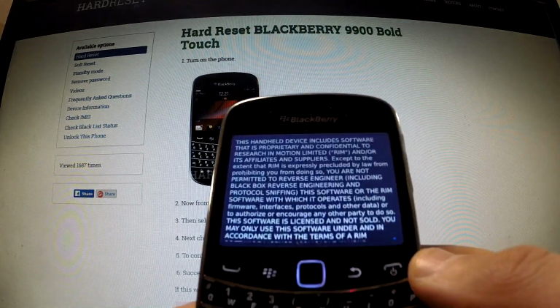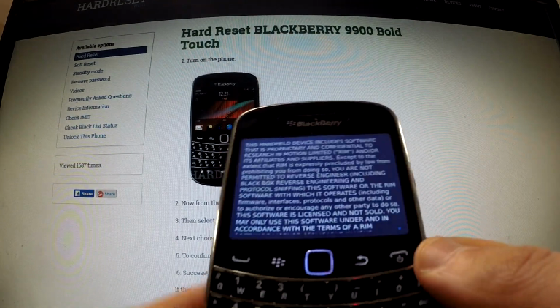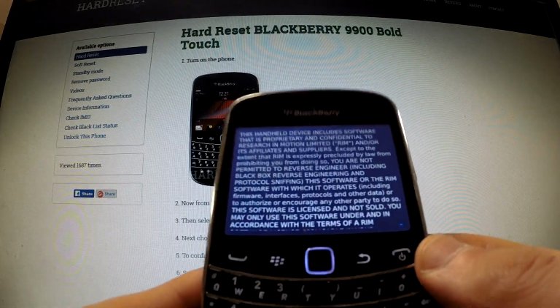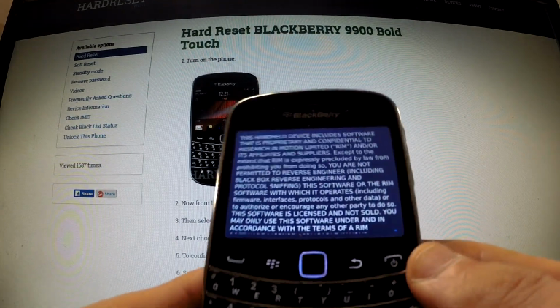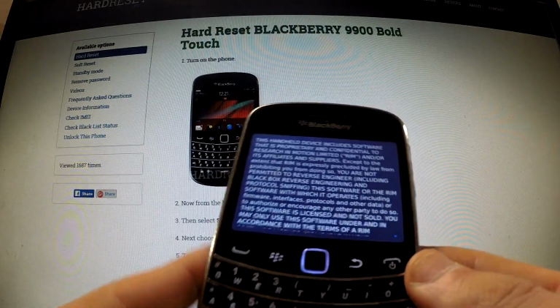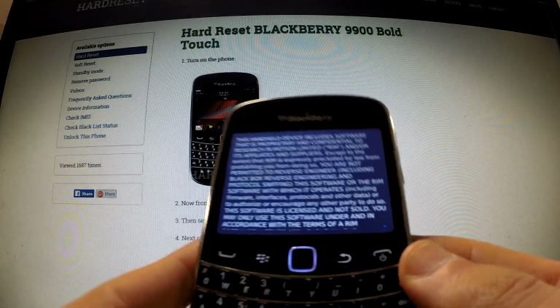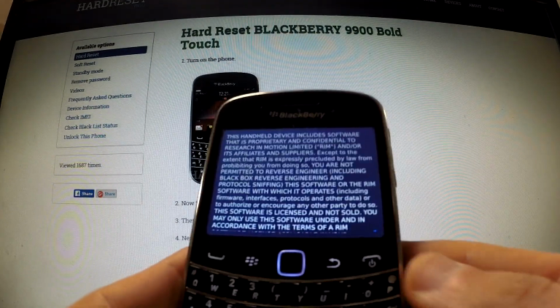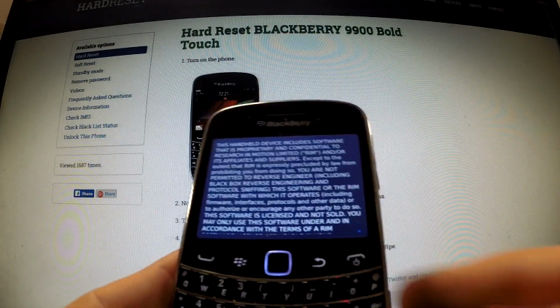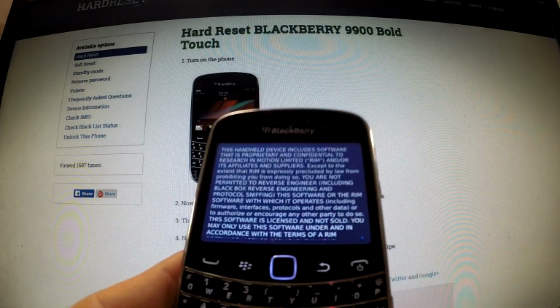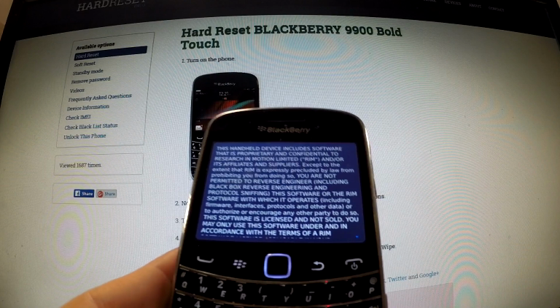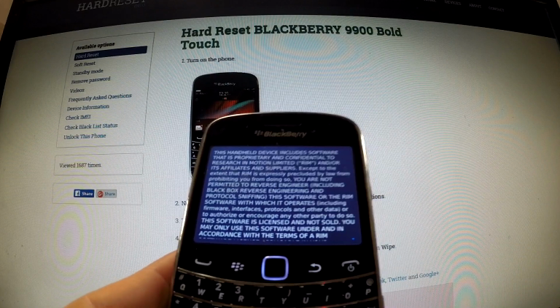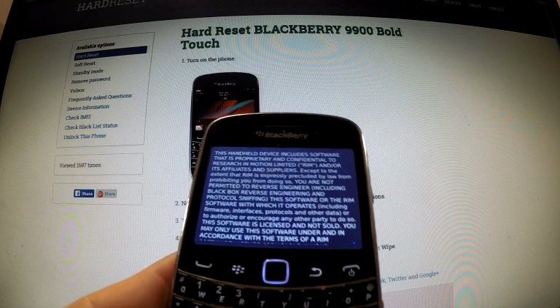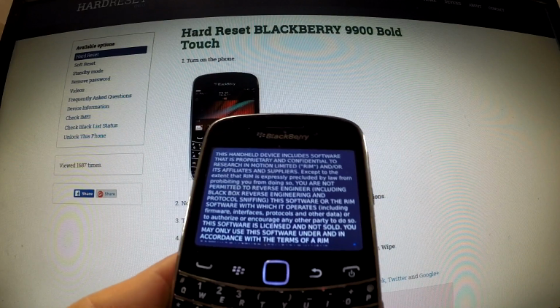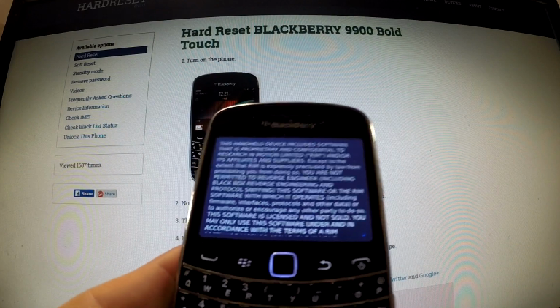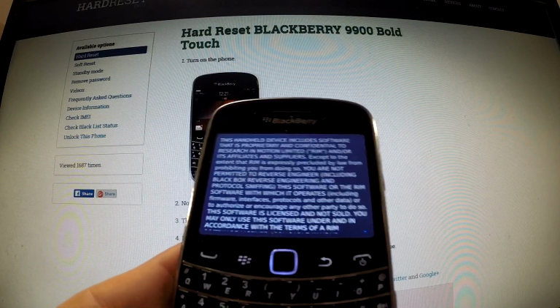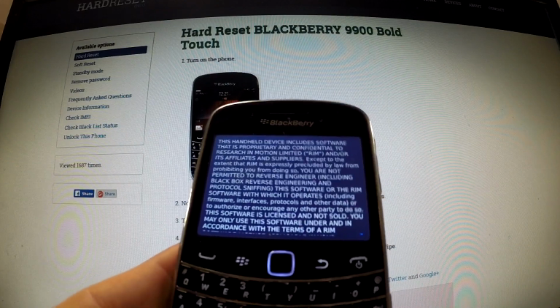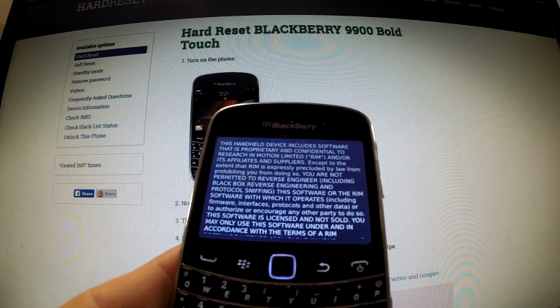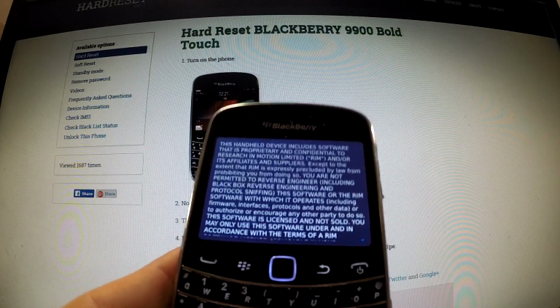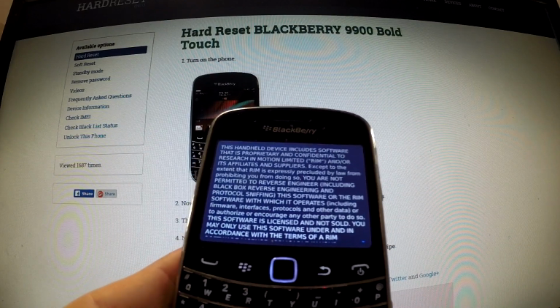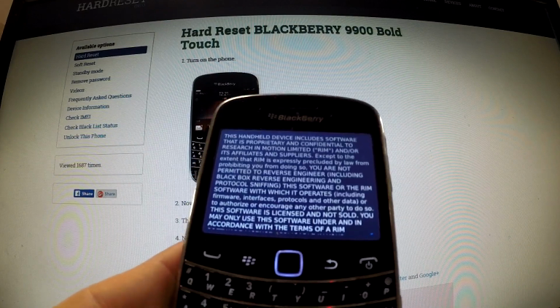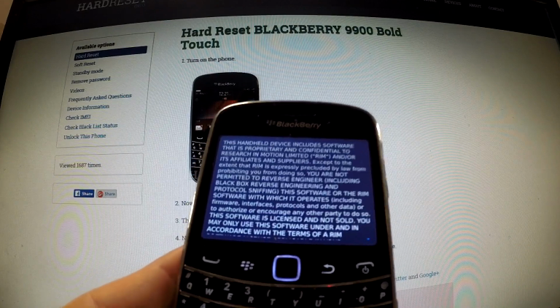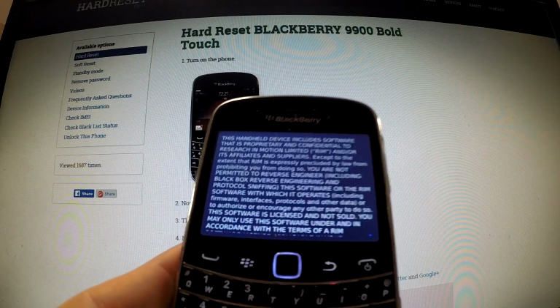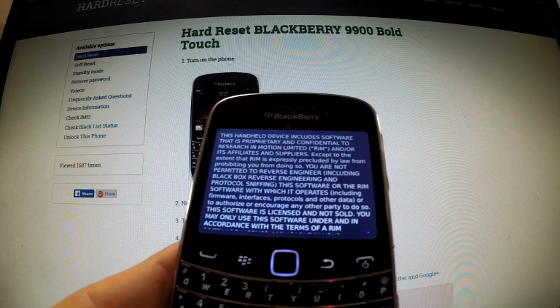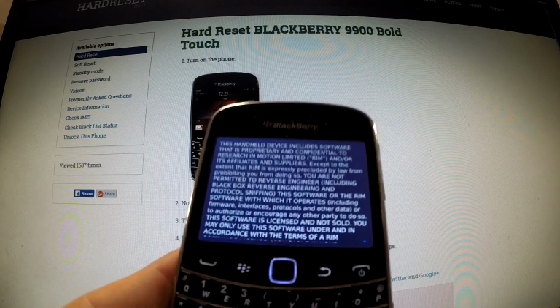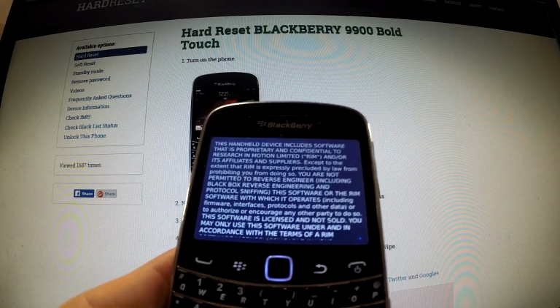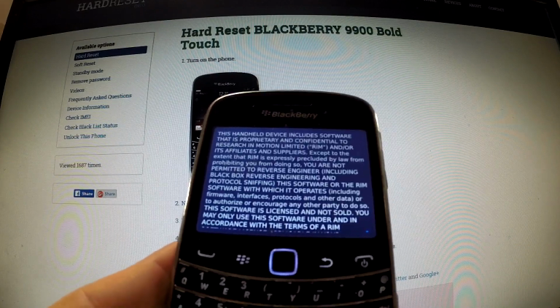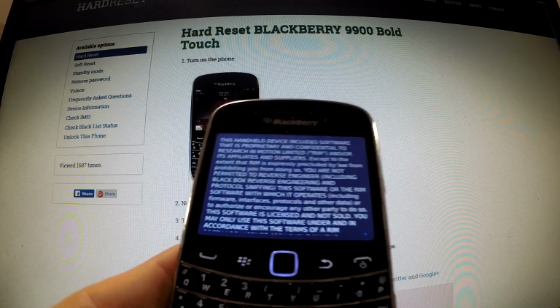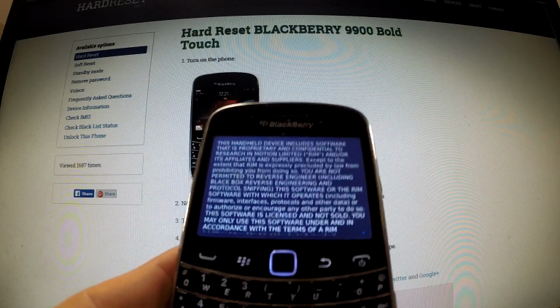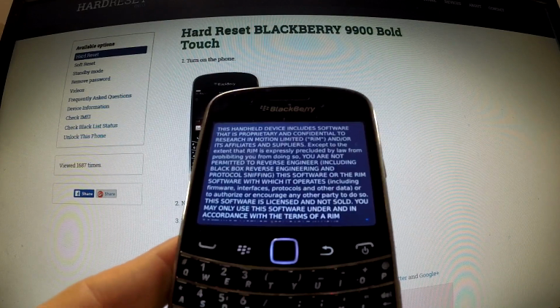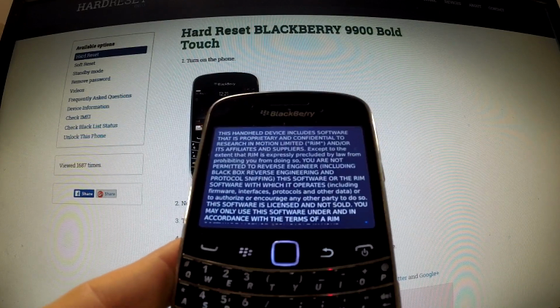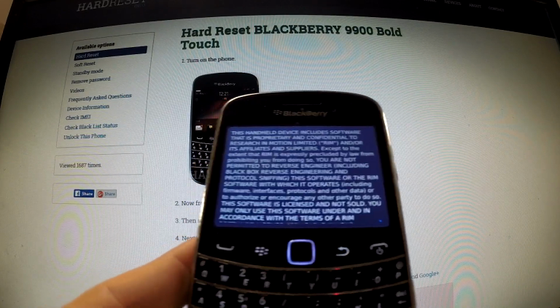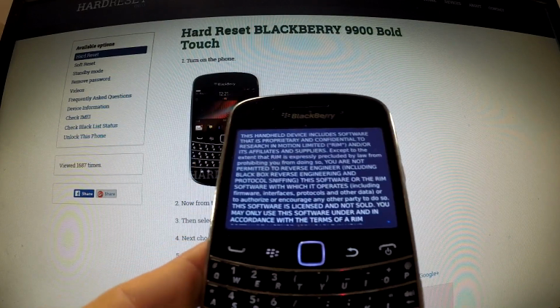Excellent! The startup panel just appears on your screen. You can now use your BlackBerry phone. Thank you for watching.